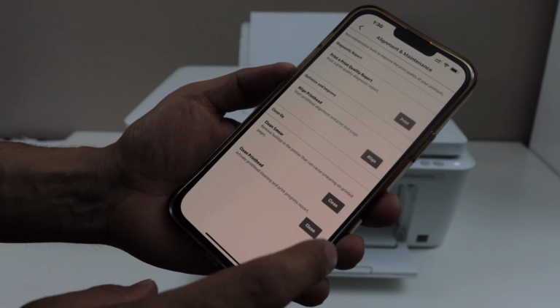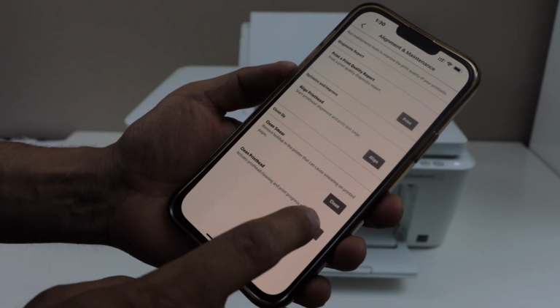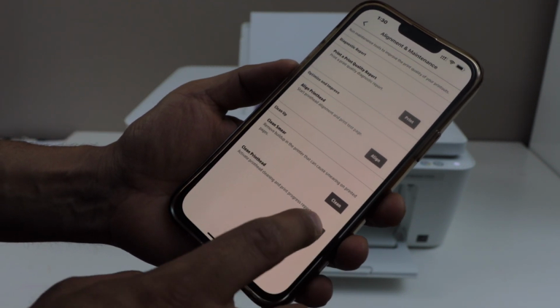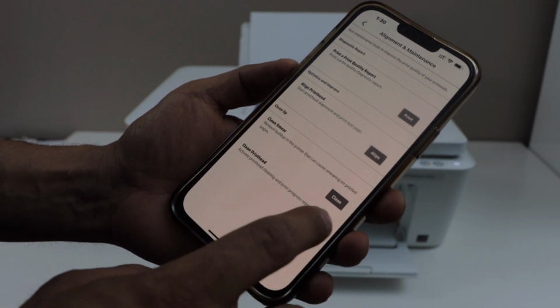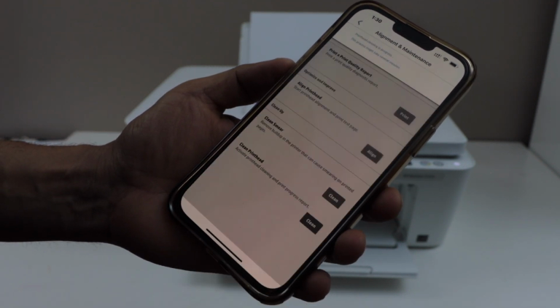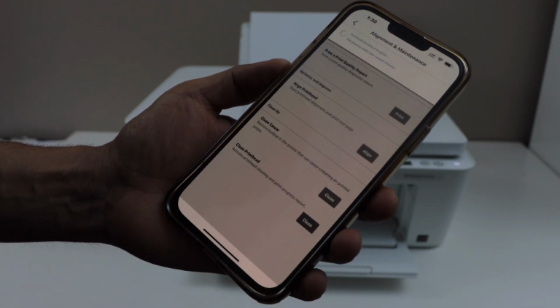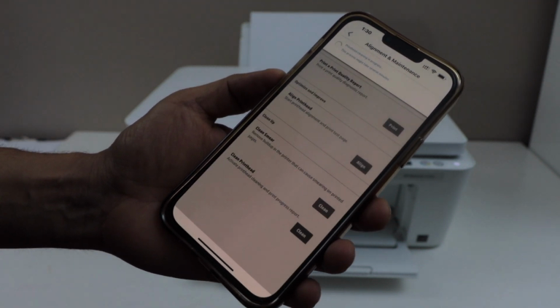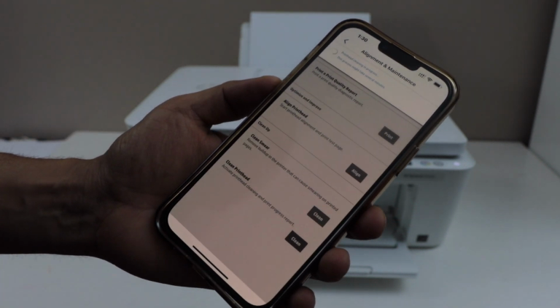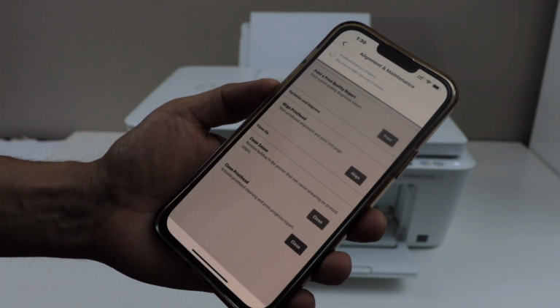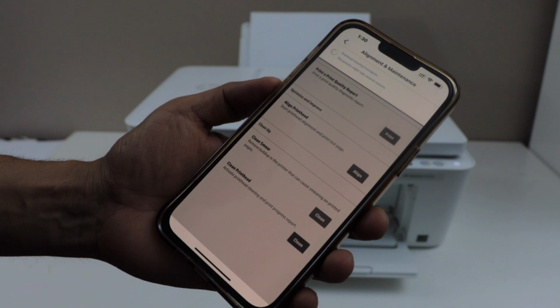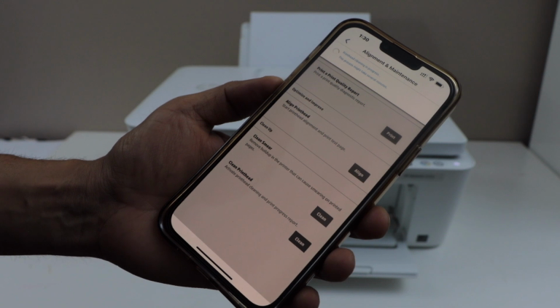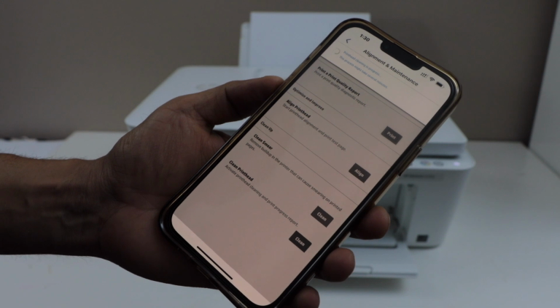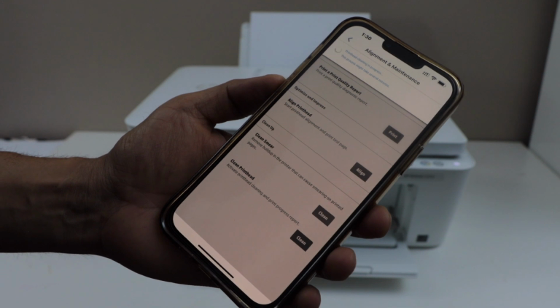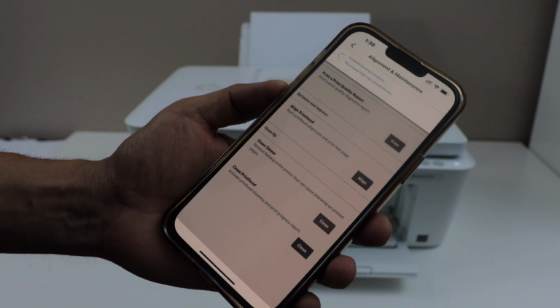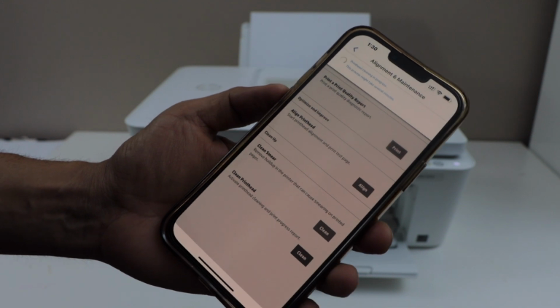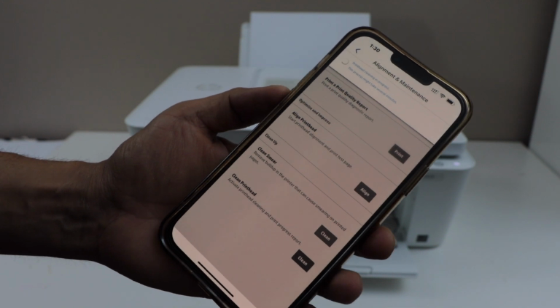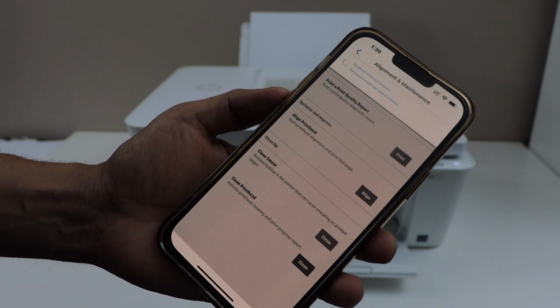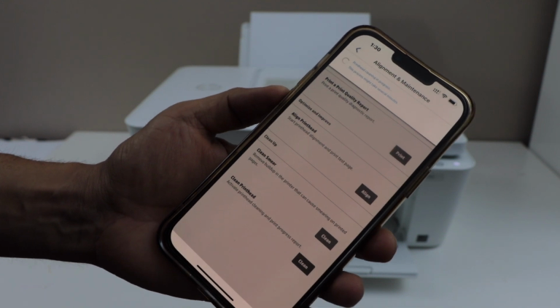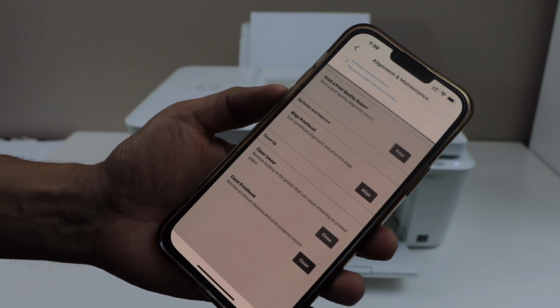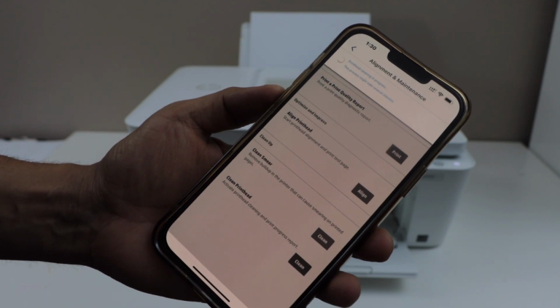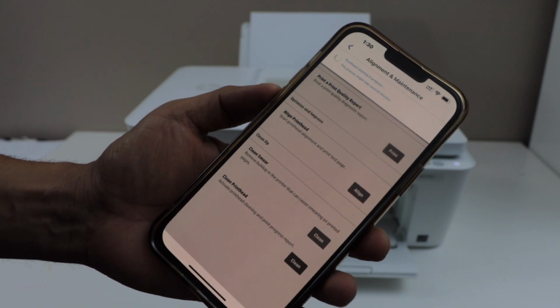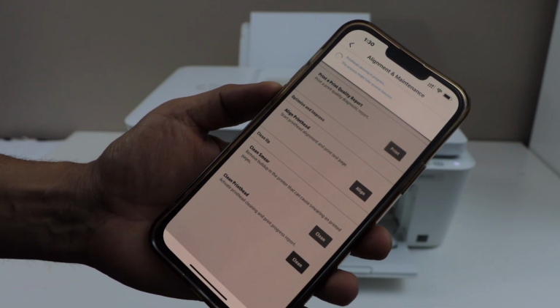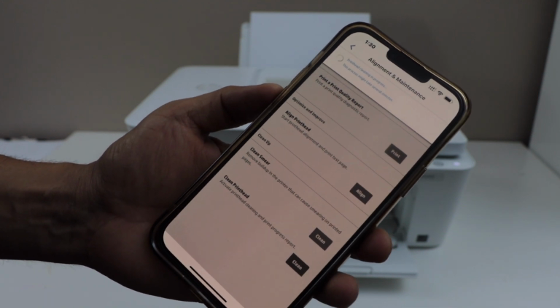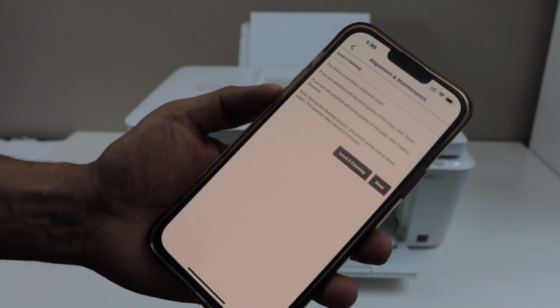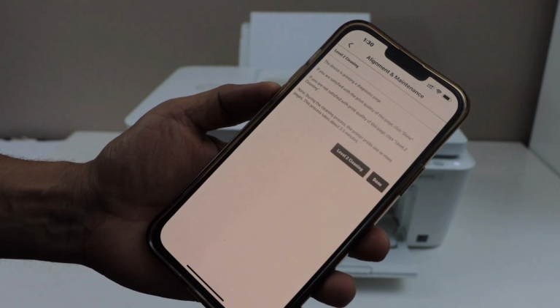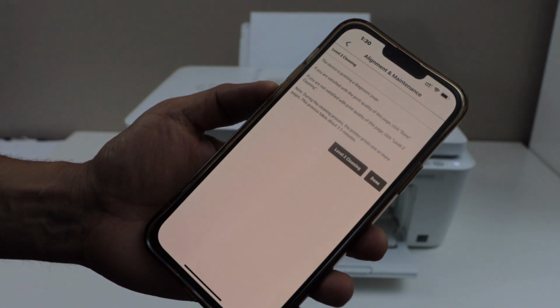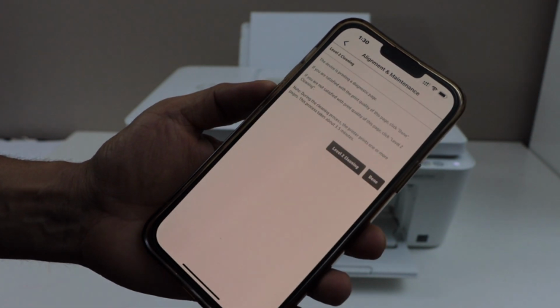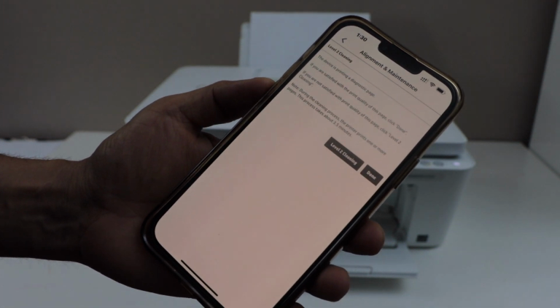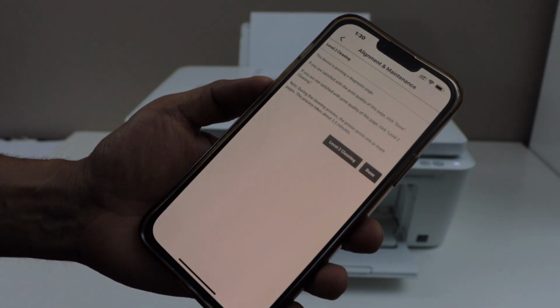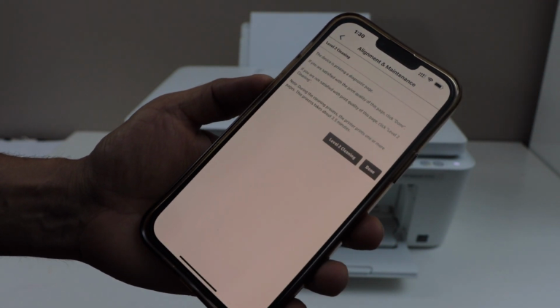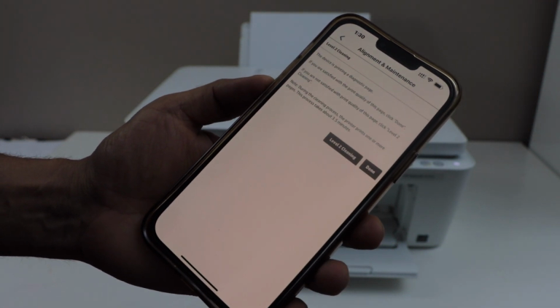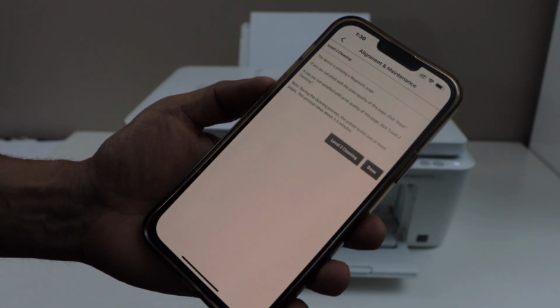Click on clean. It may take several minutes, so we just have to wait for that.